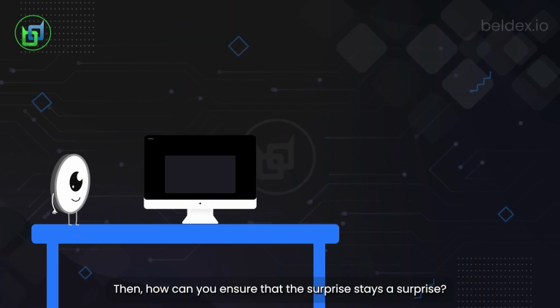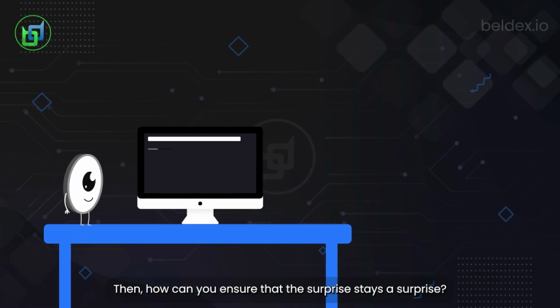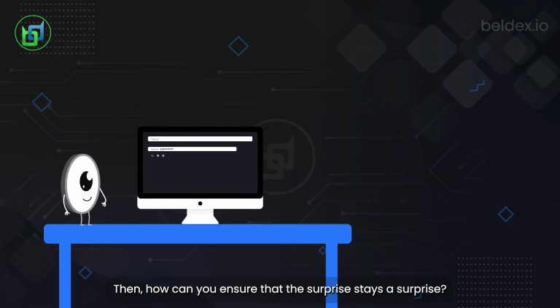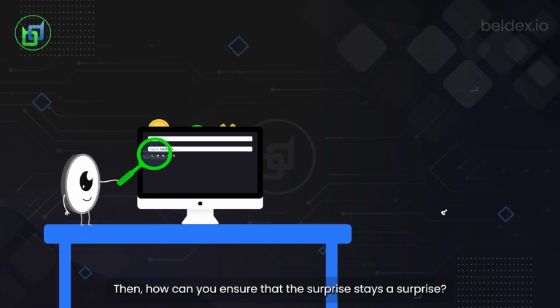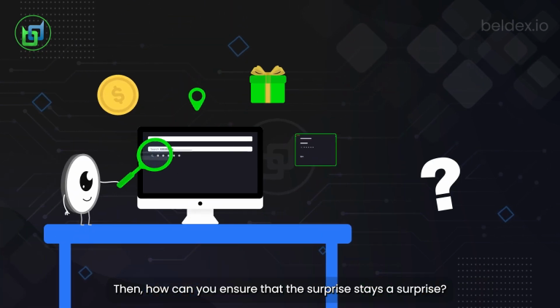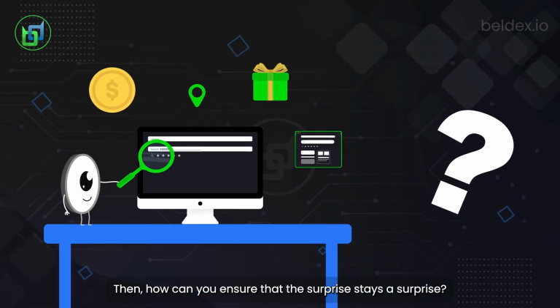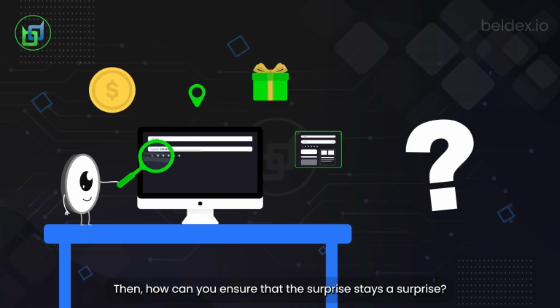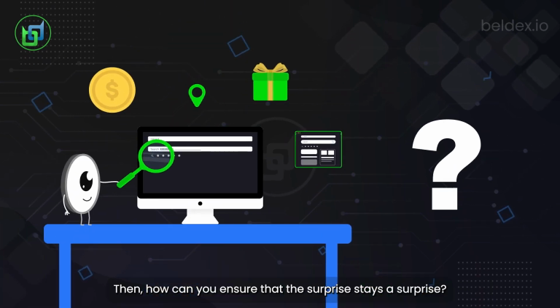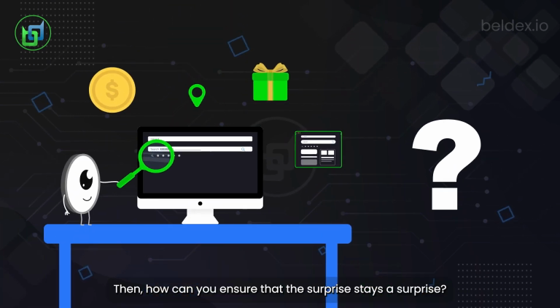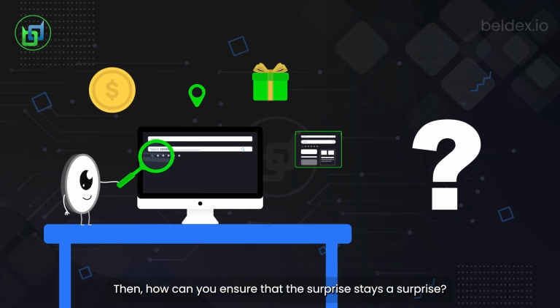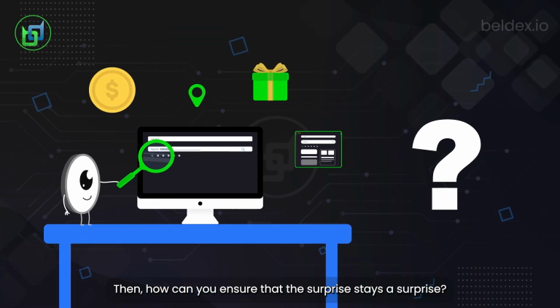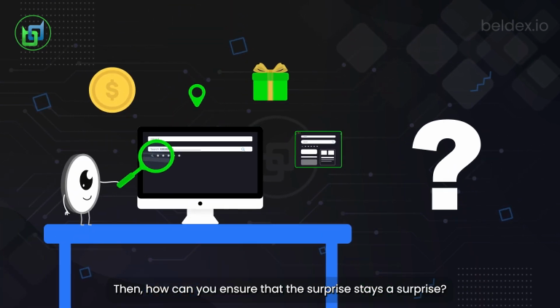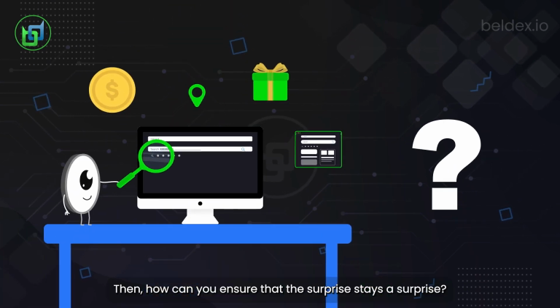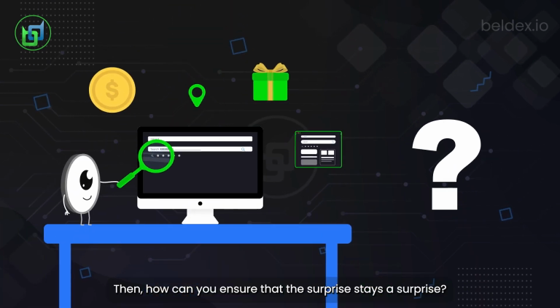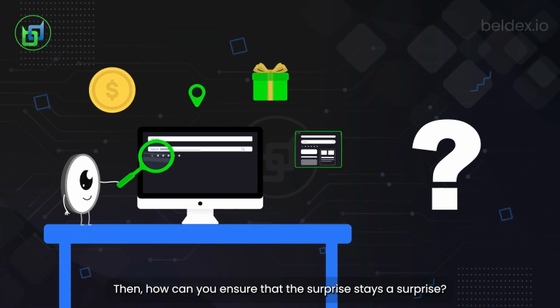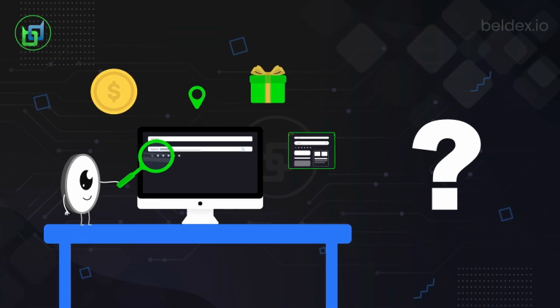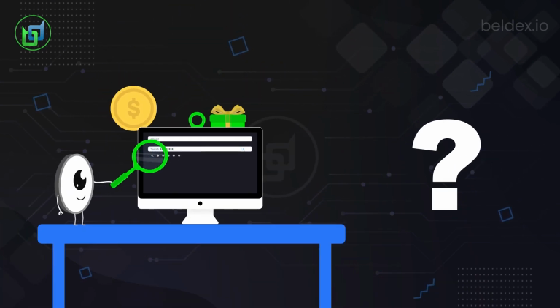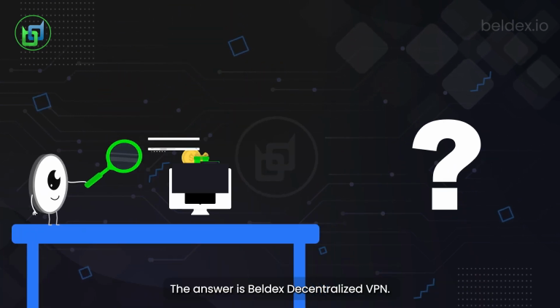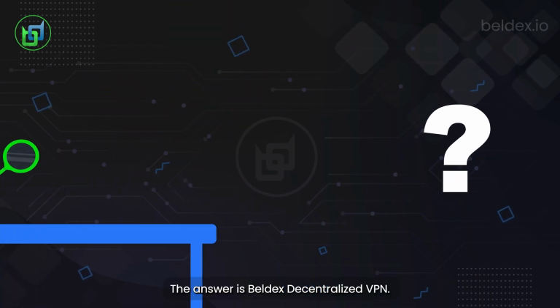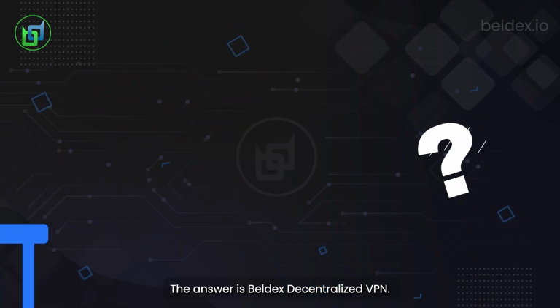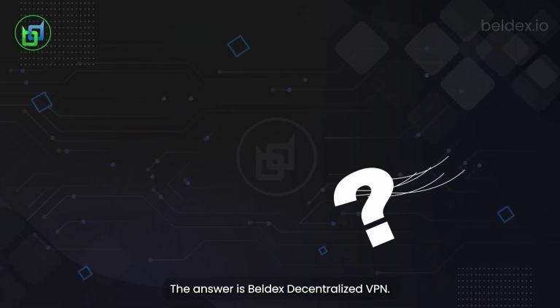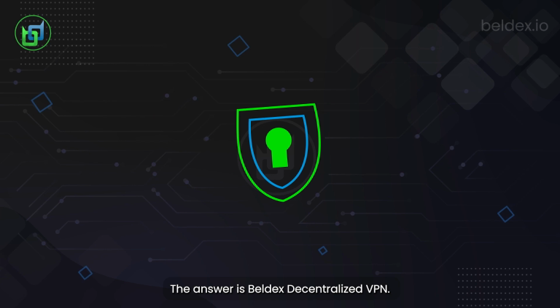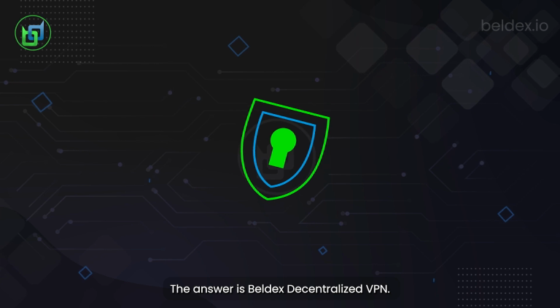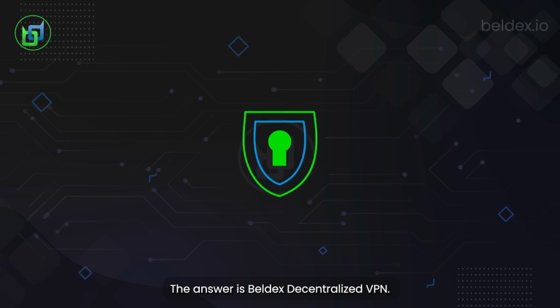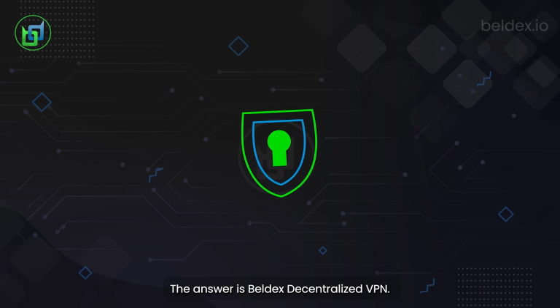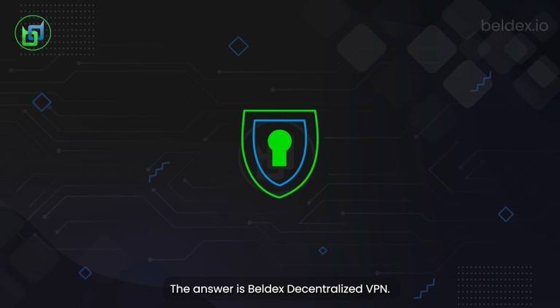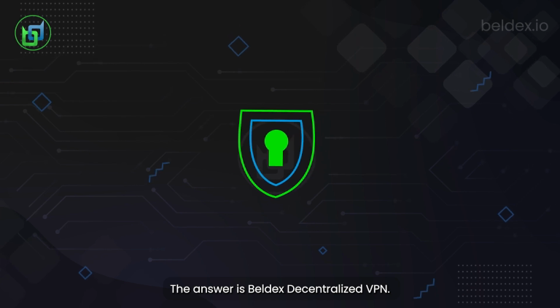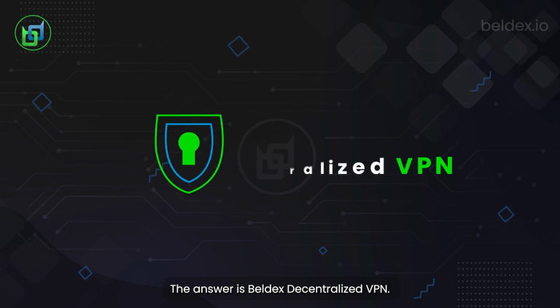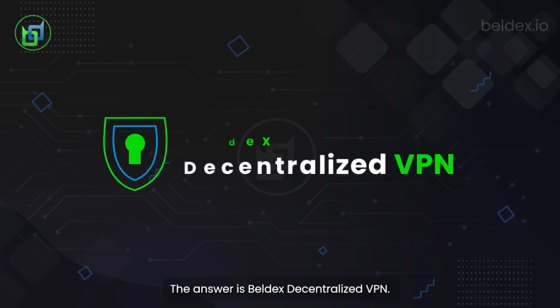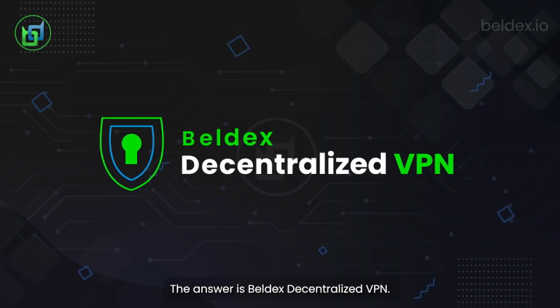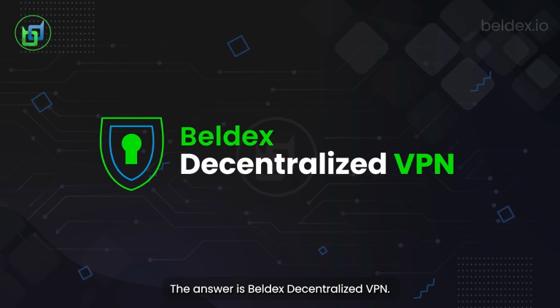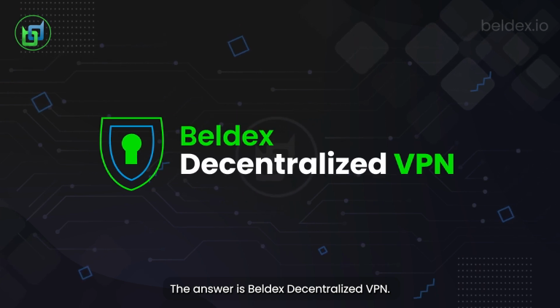How can you ensure that the surprise stays a surprise? The answer is Belldex decentralized VPN.